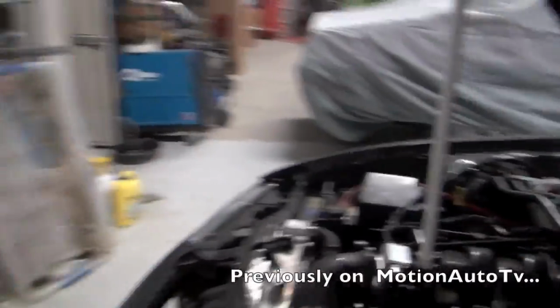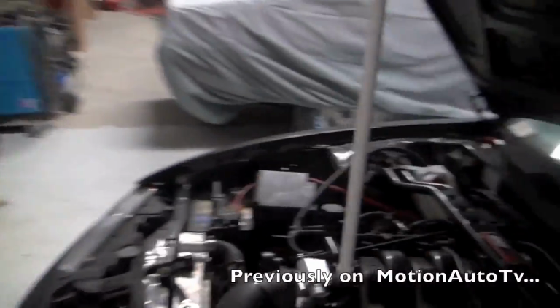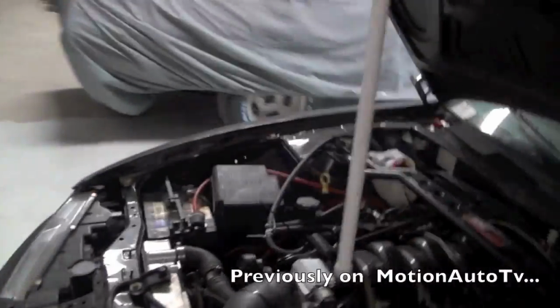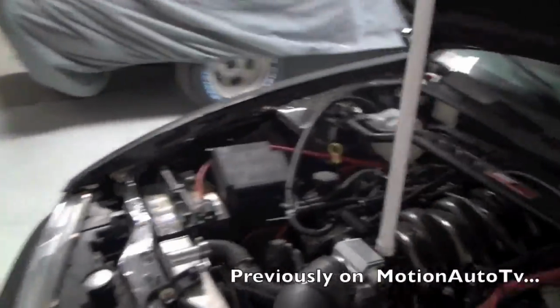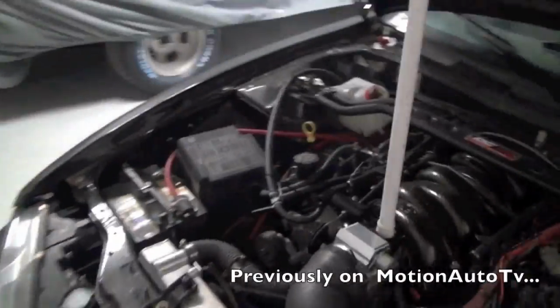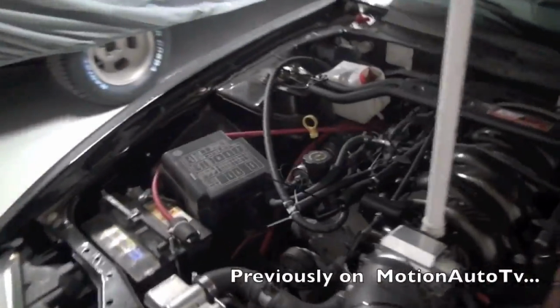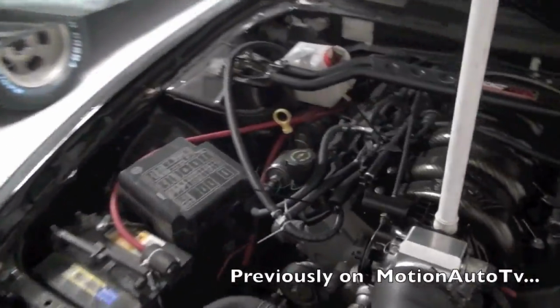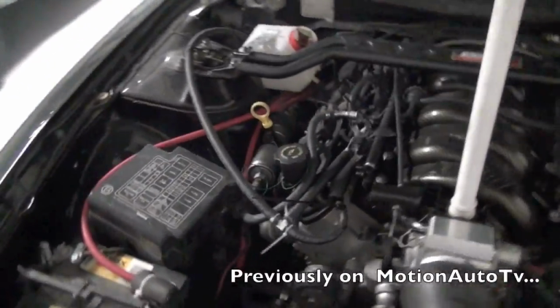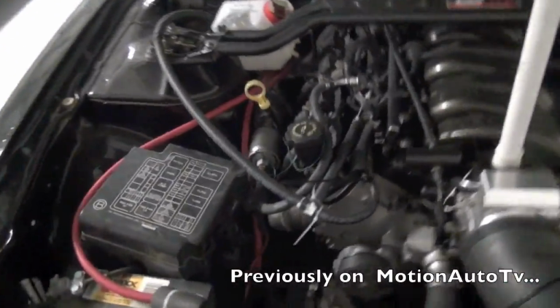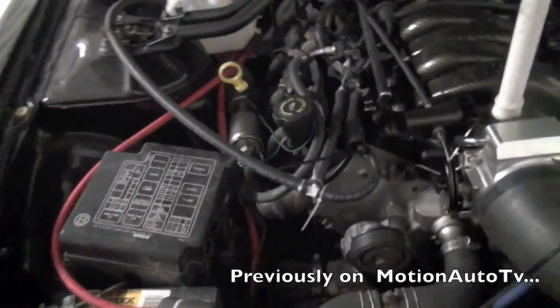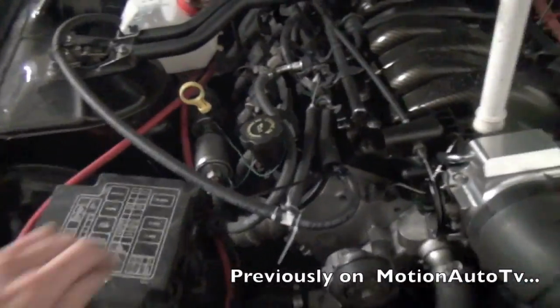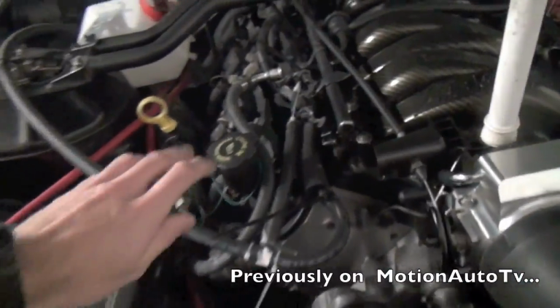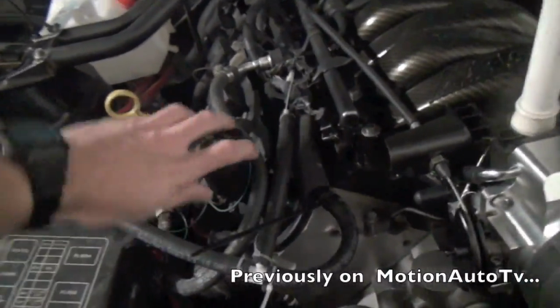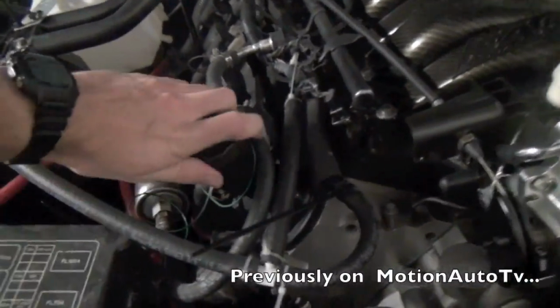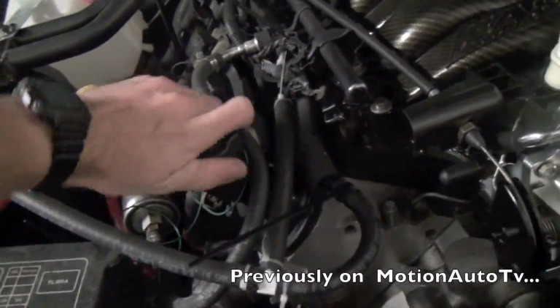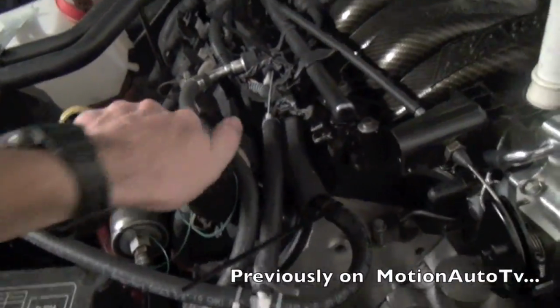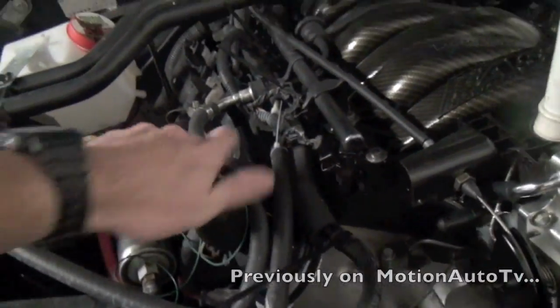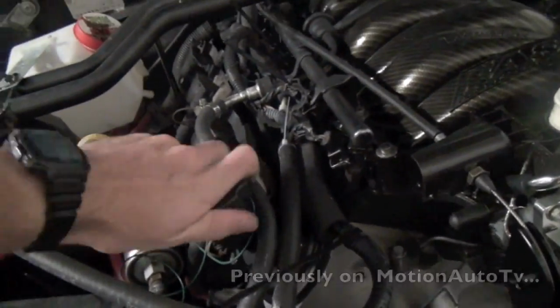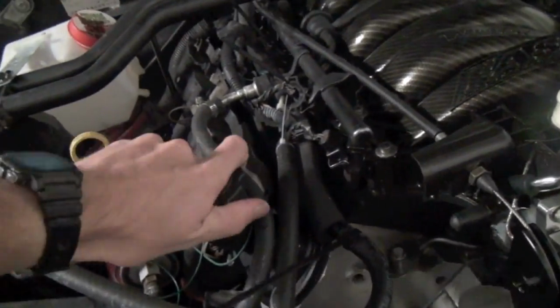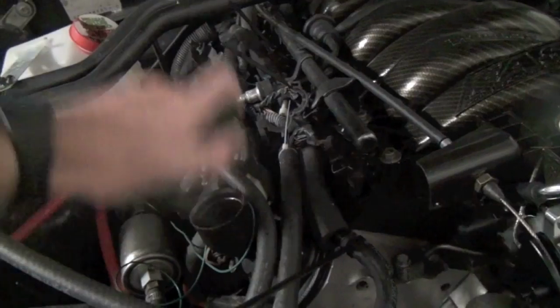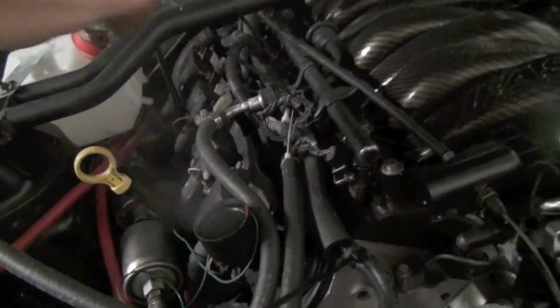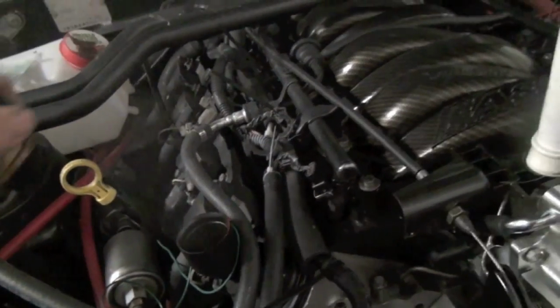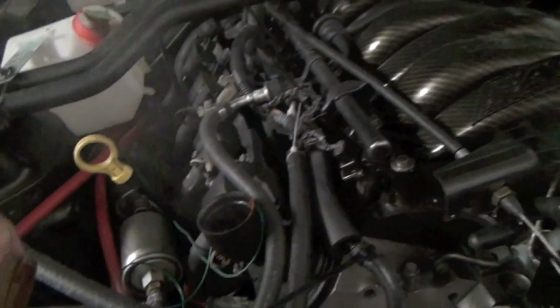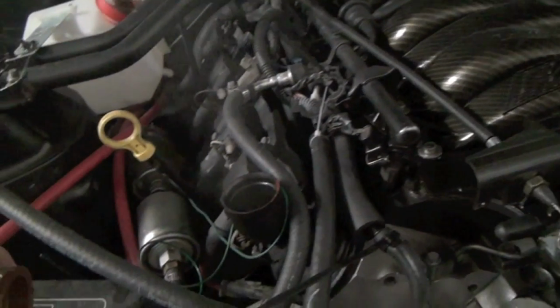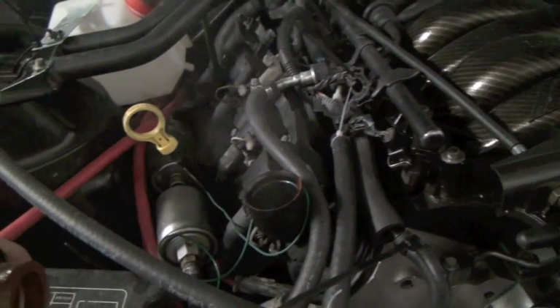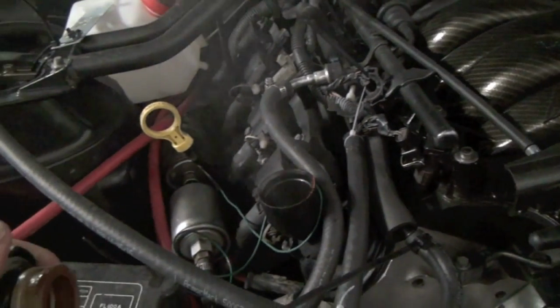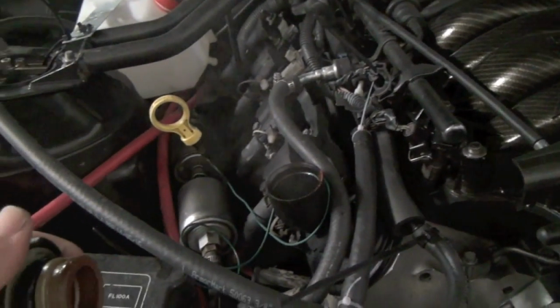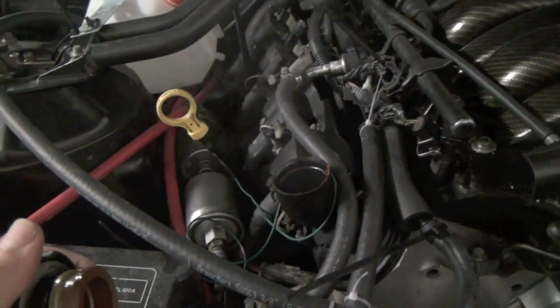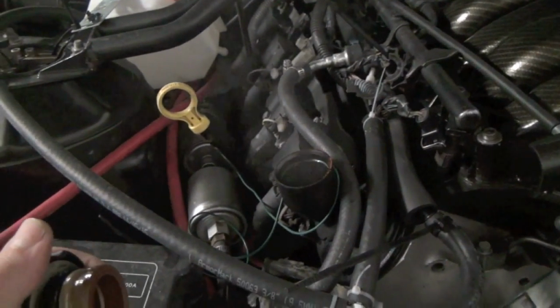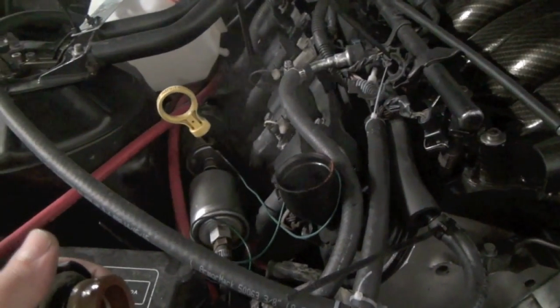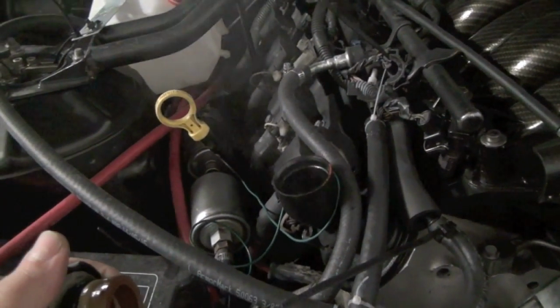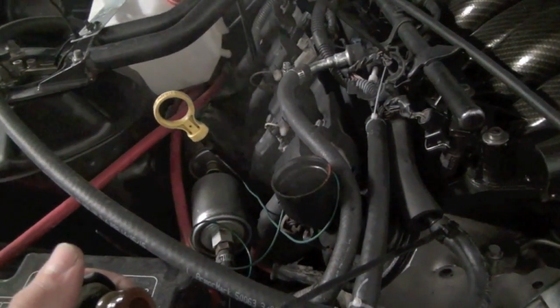This is it idling like shit at like 400 RPMs. But yeah, look at that. Holy shit.